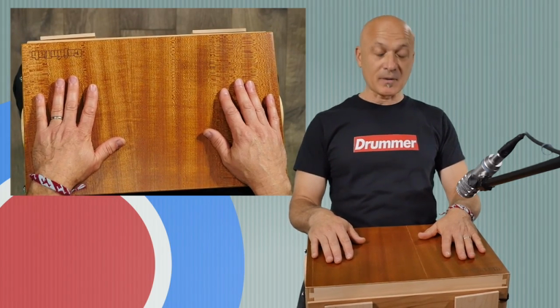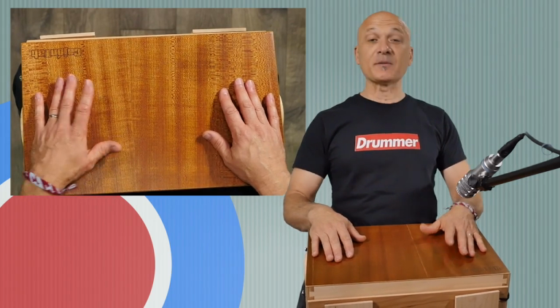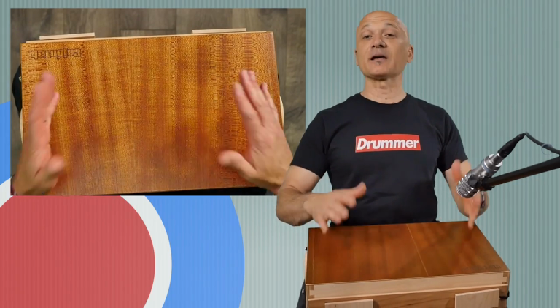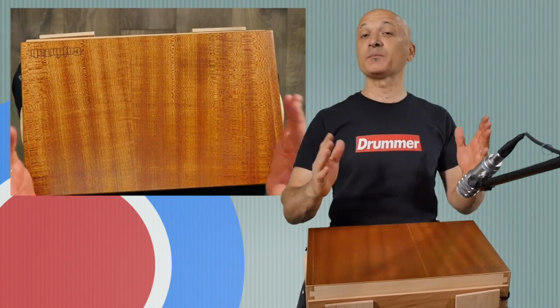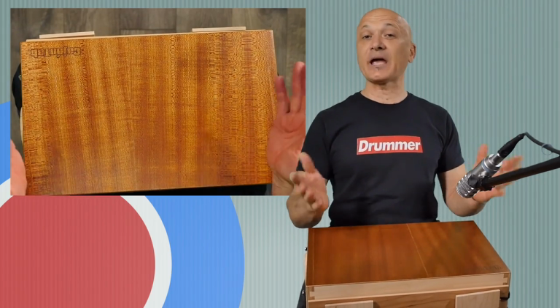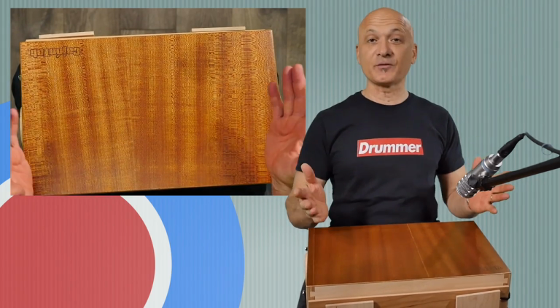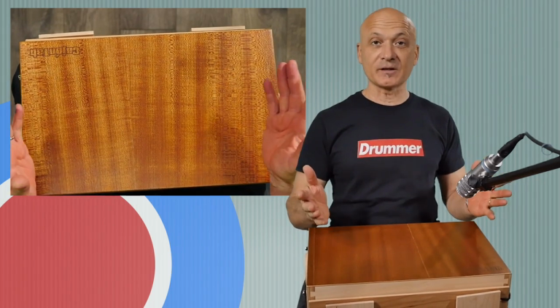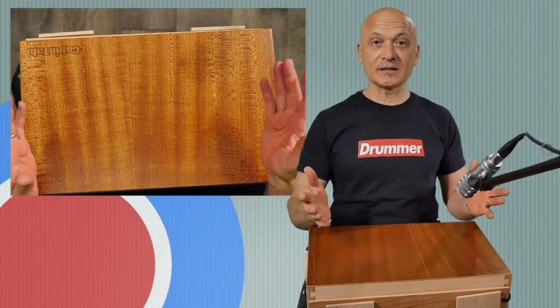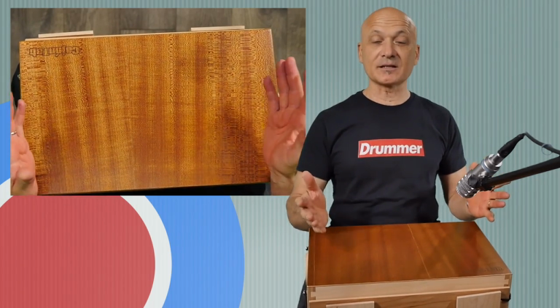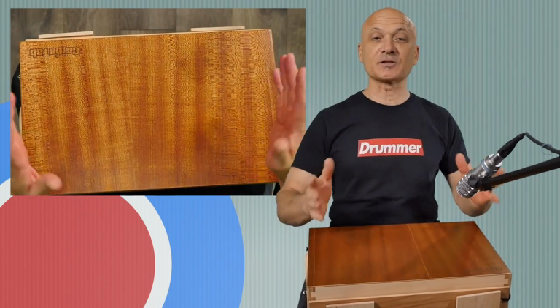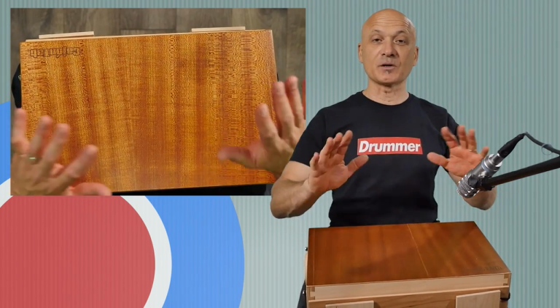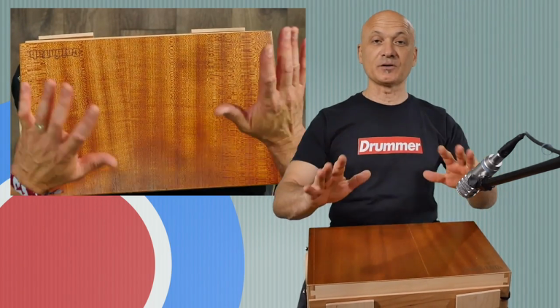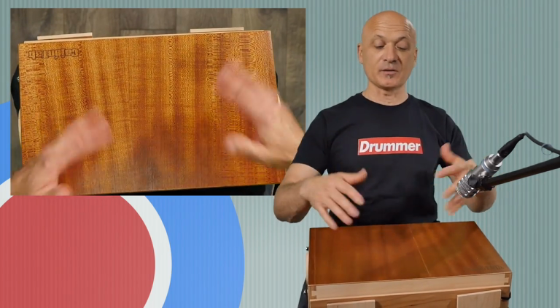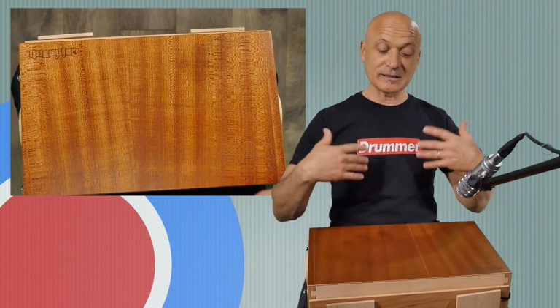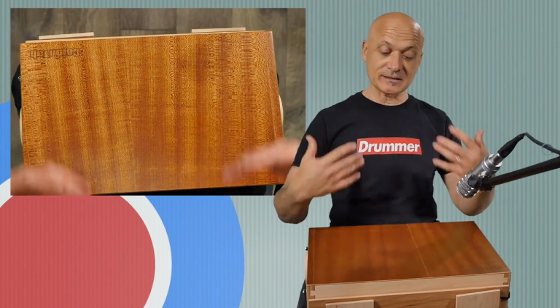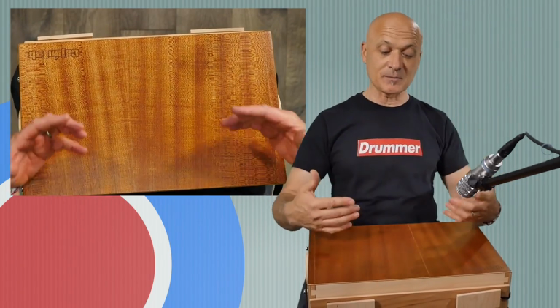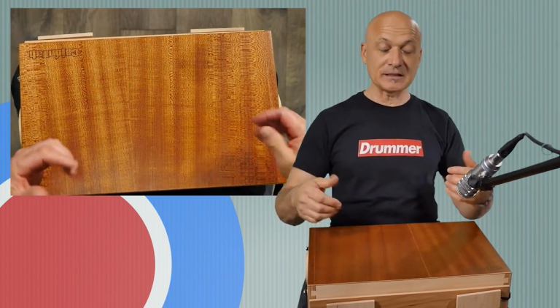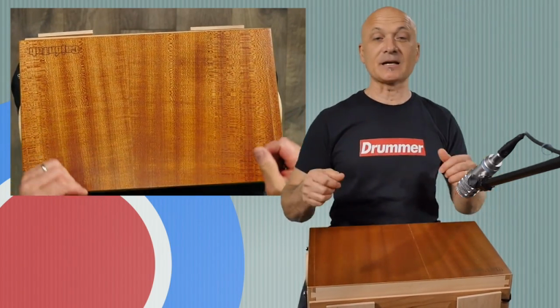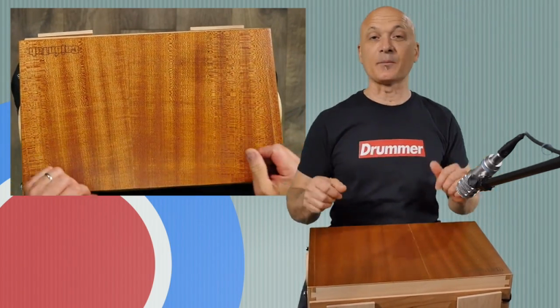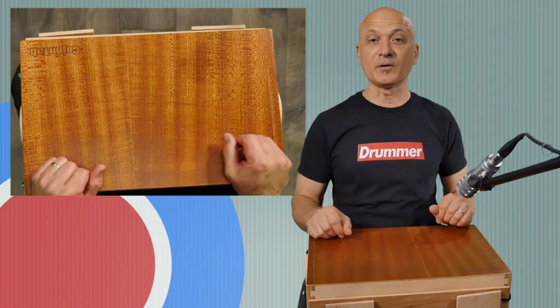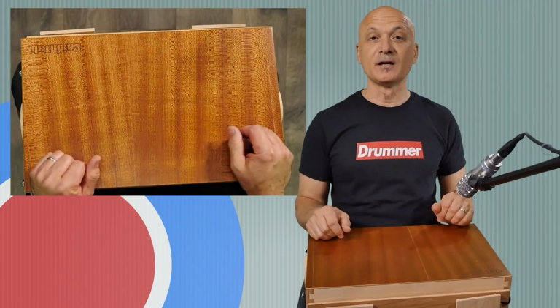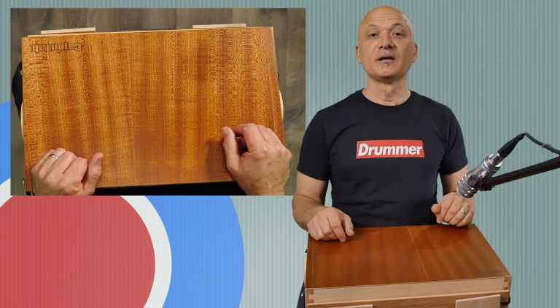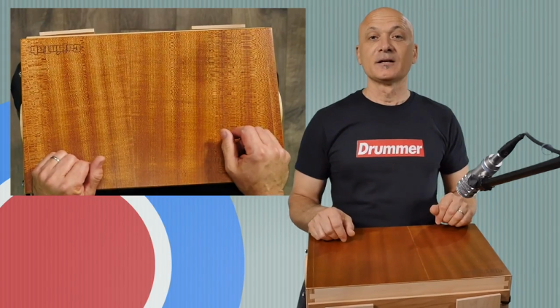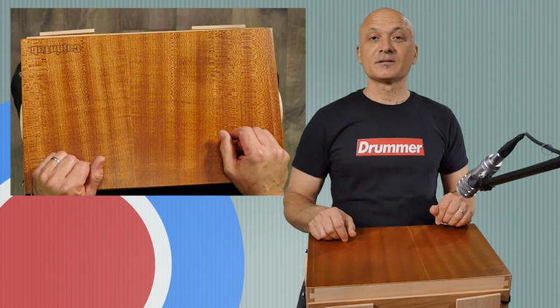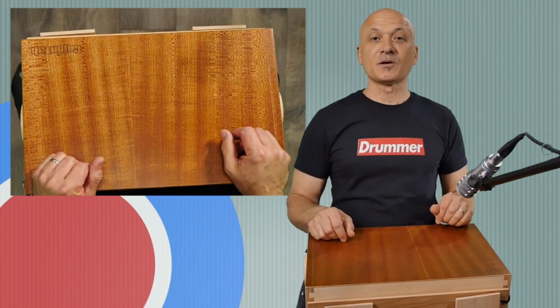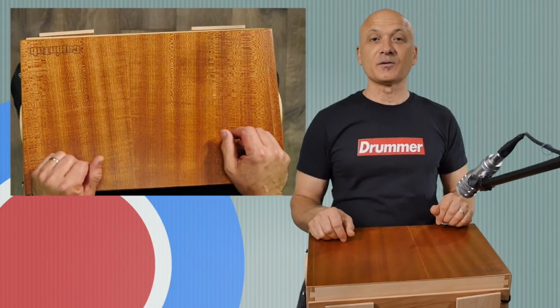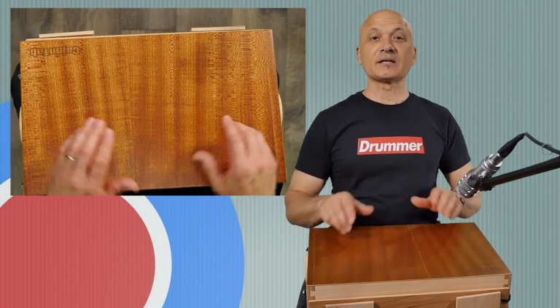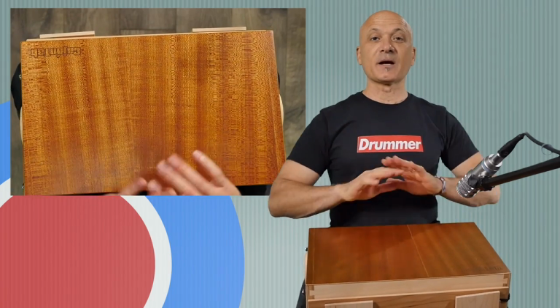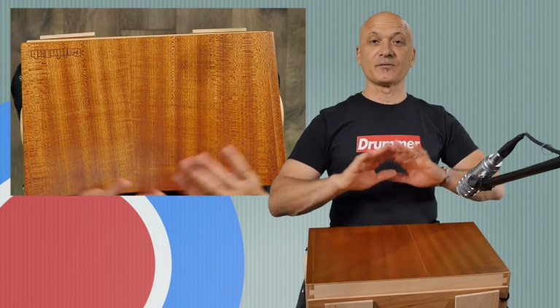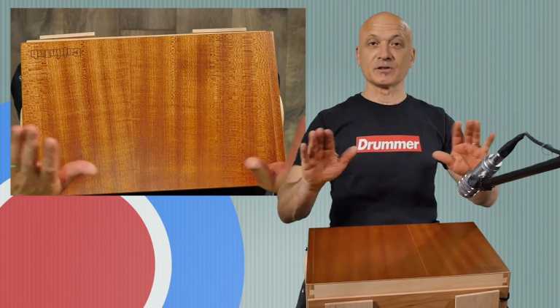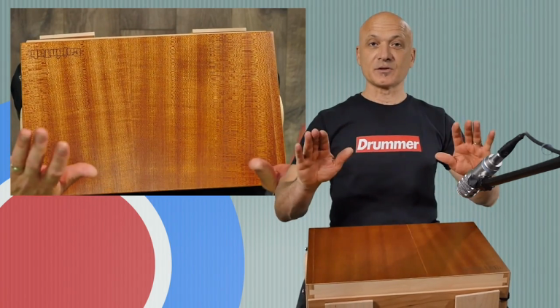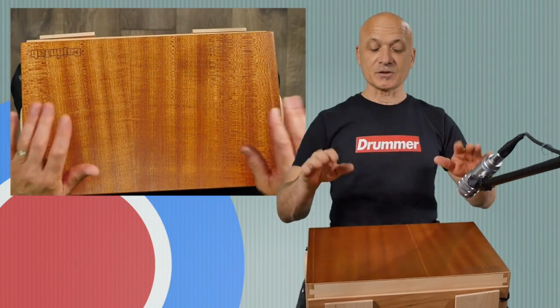I'm not getting paid for this. I just want you to know they did send me the sample, so that's my full disclosure.